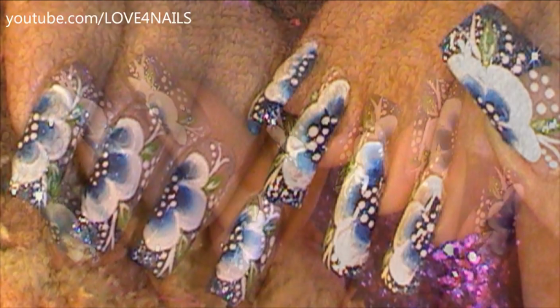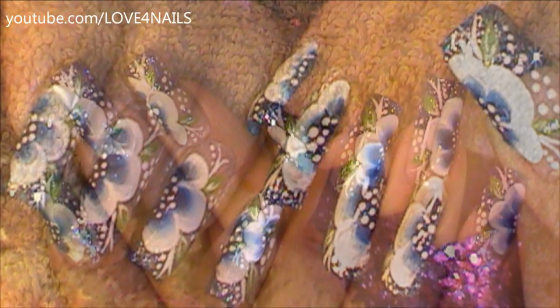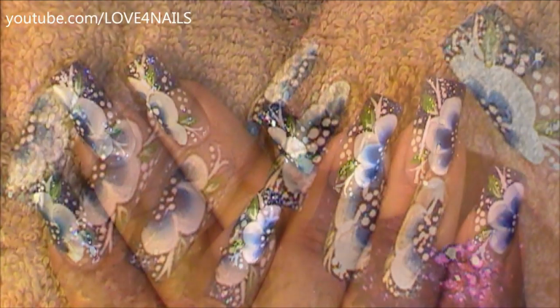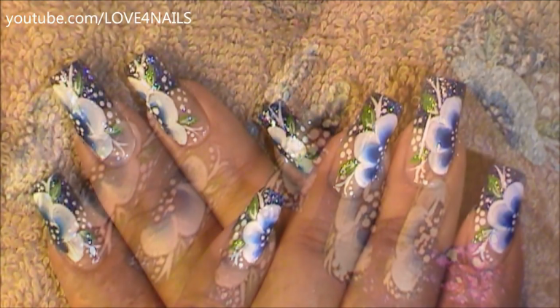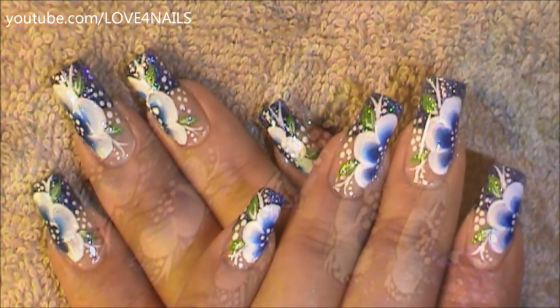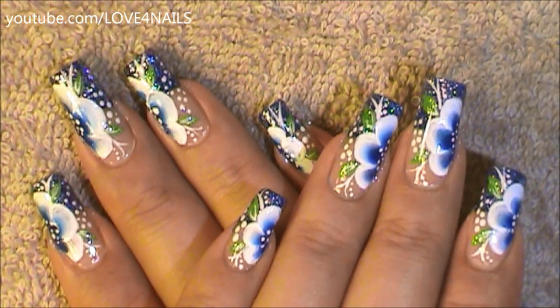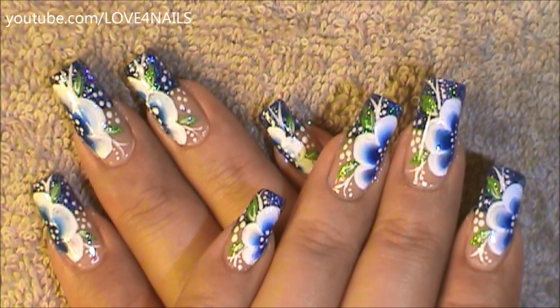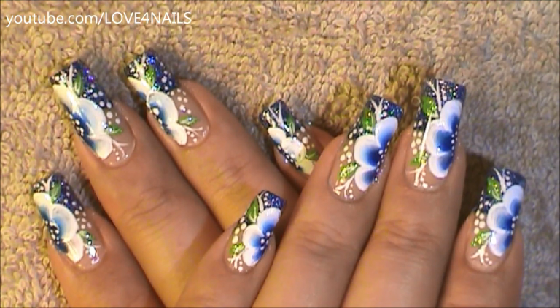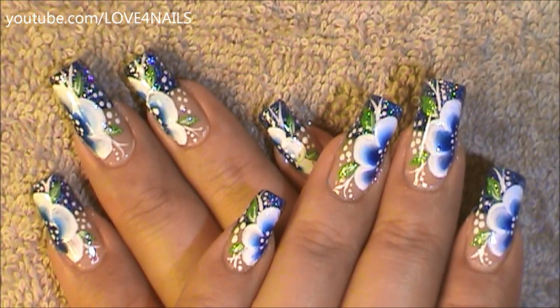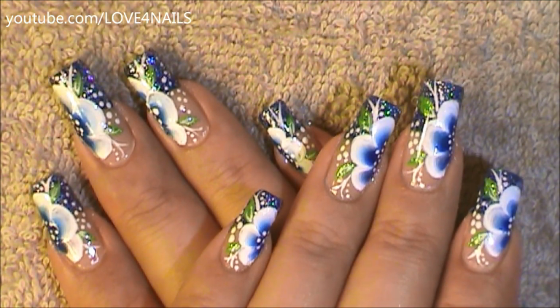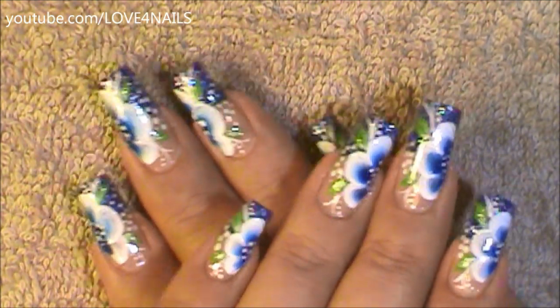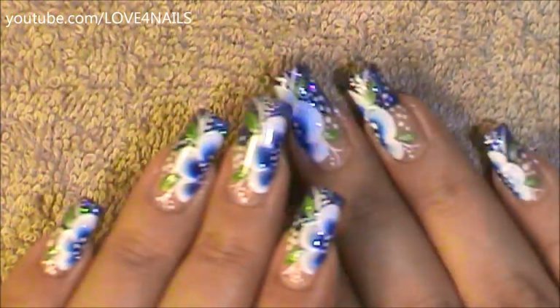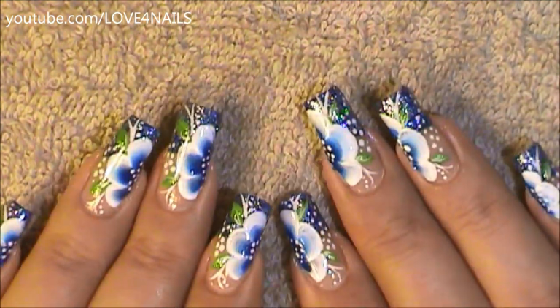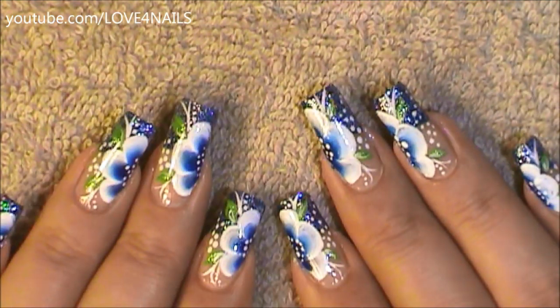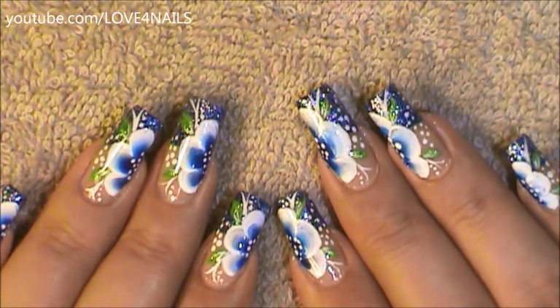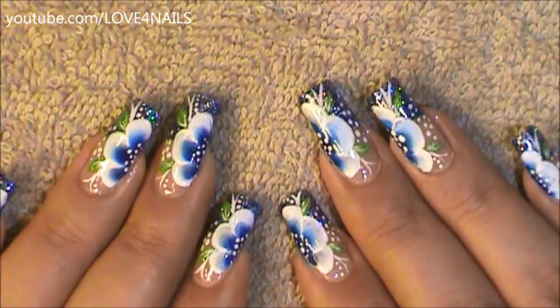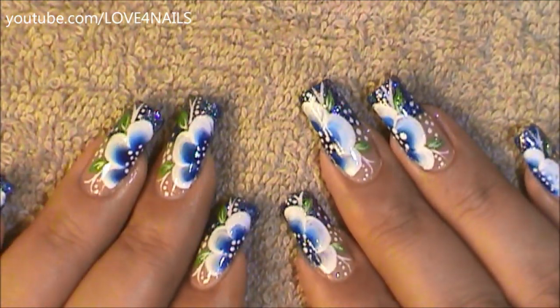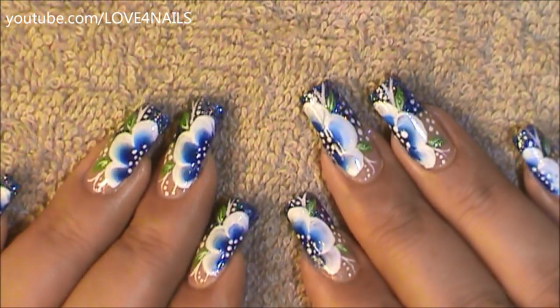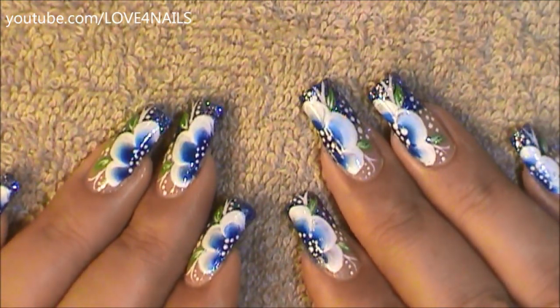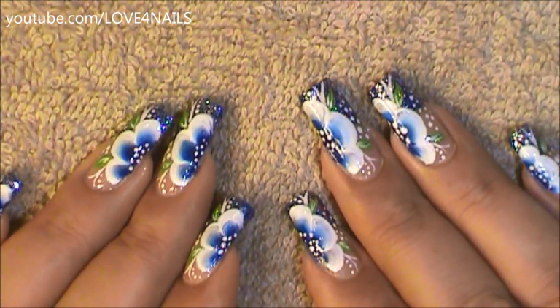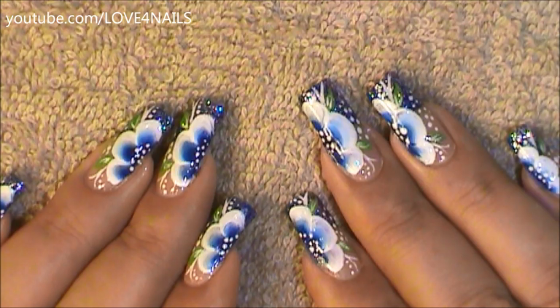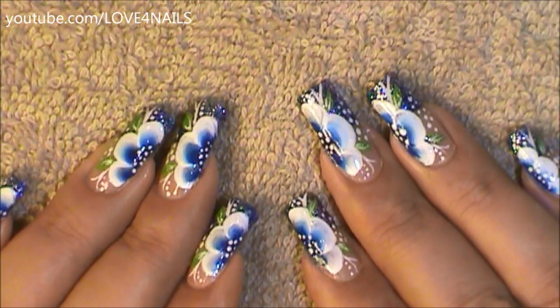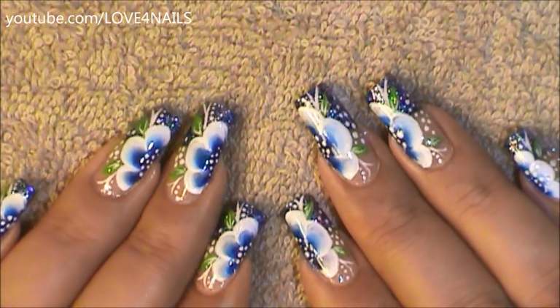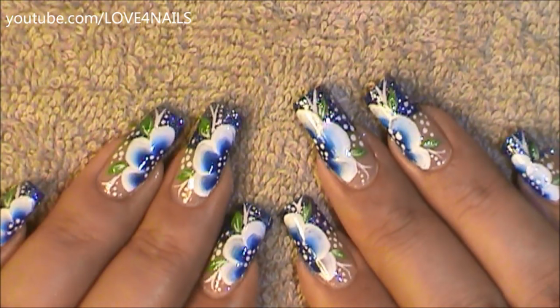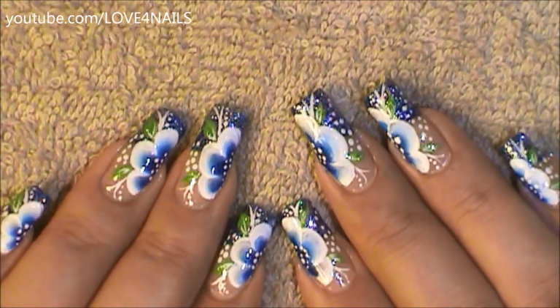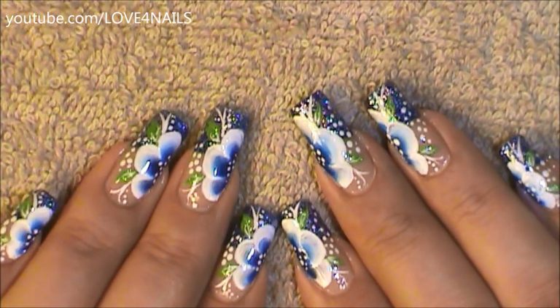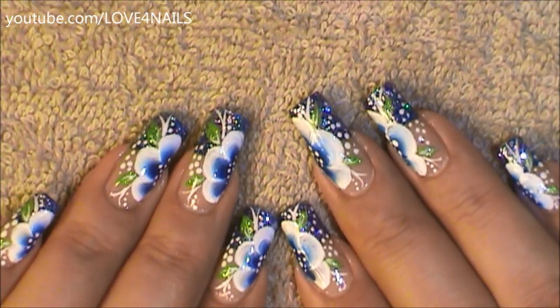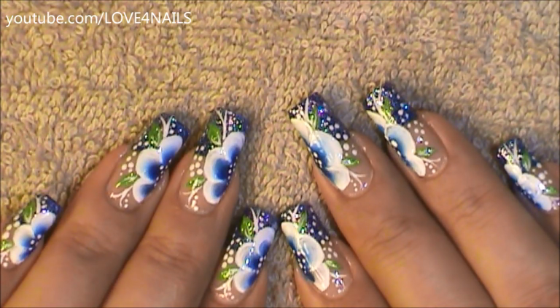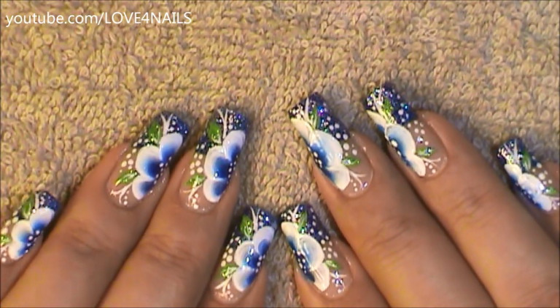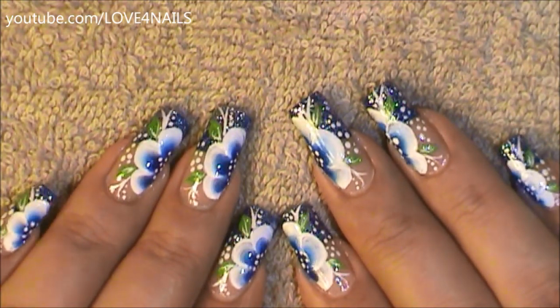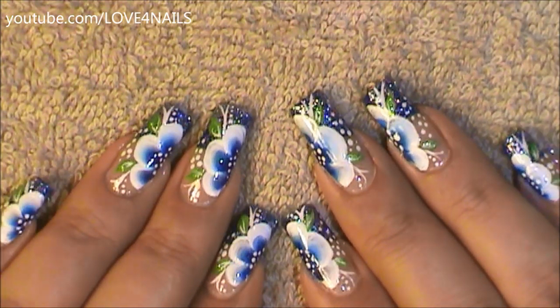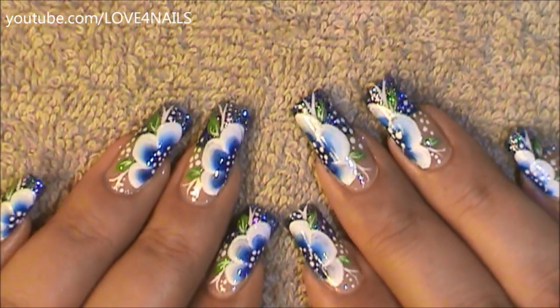Hello, I hope you guys are all doing great. This is the nail art design we're gonna be working on today. Let's get started.